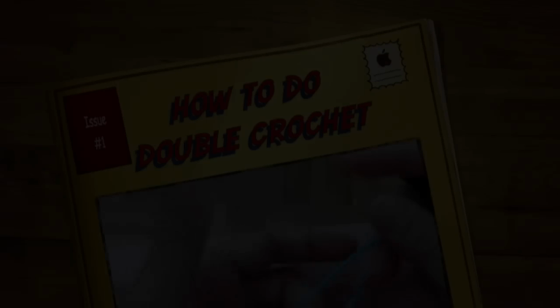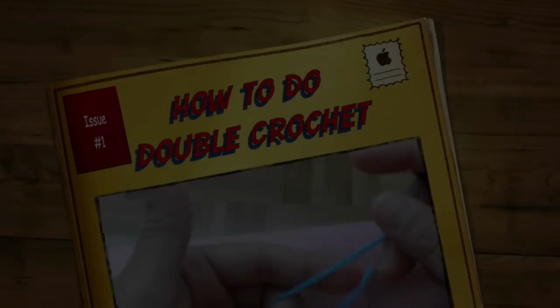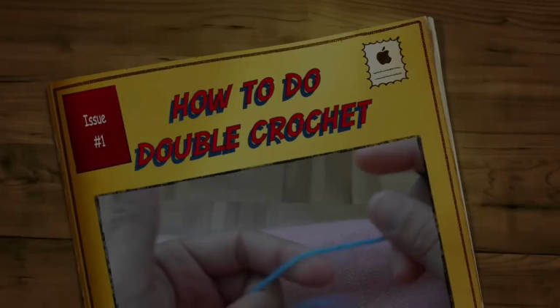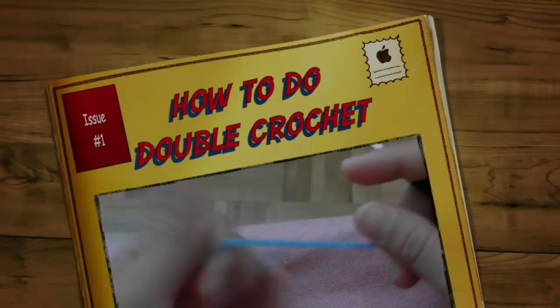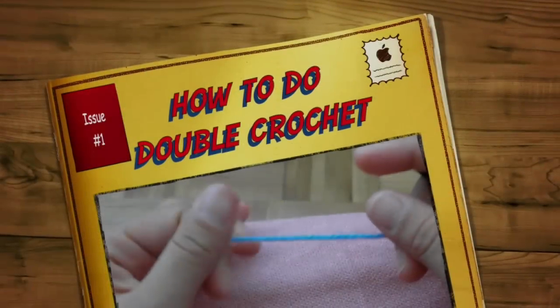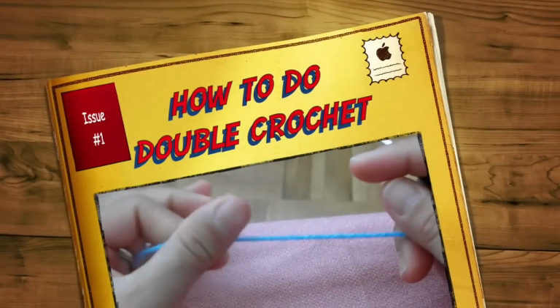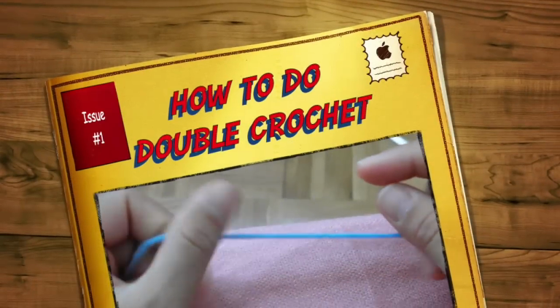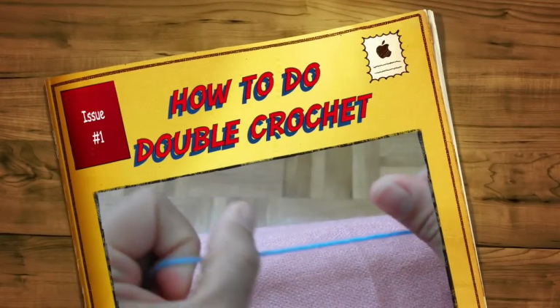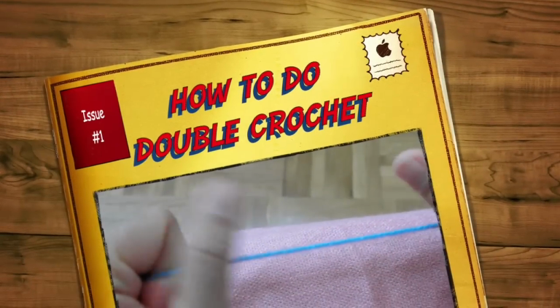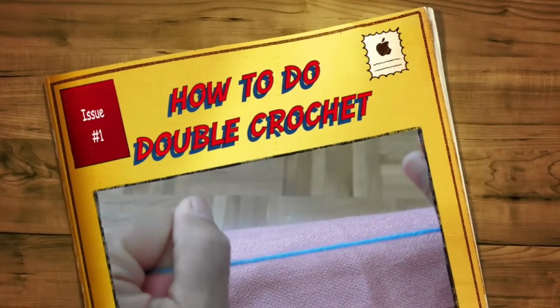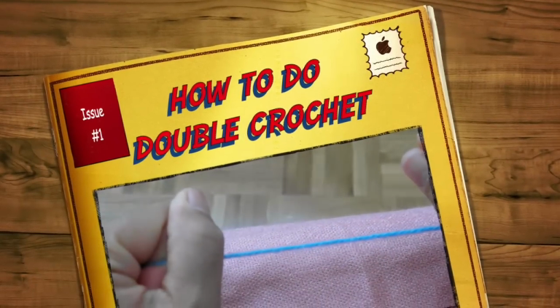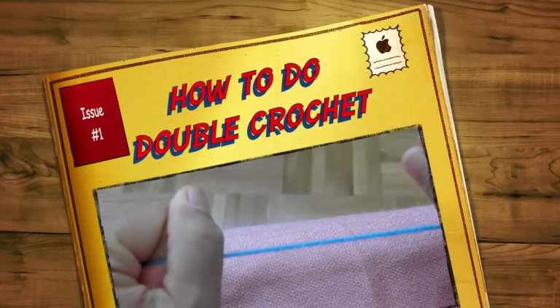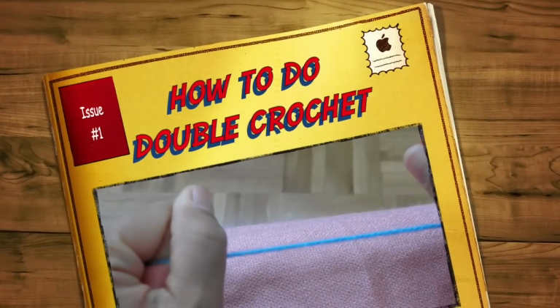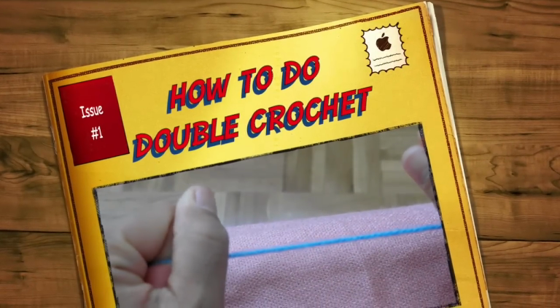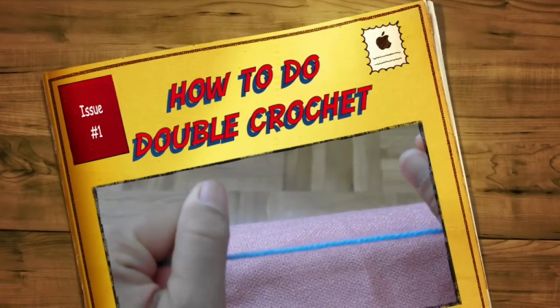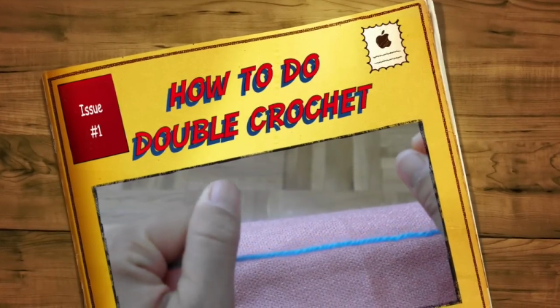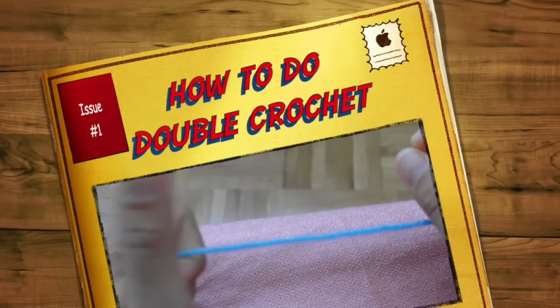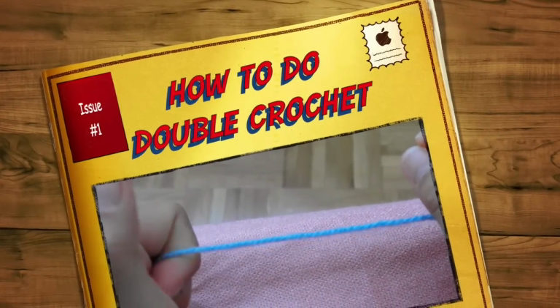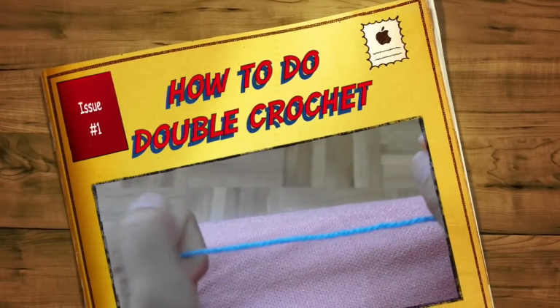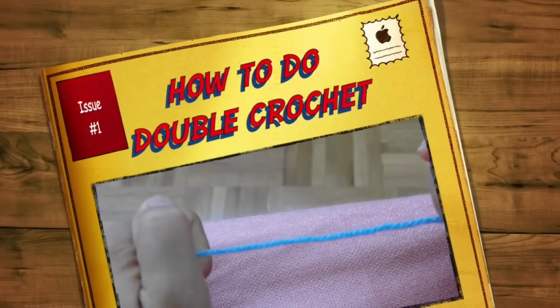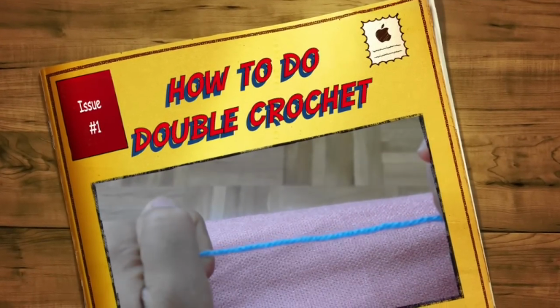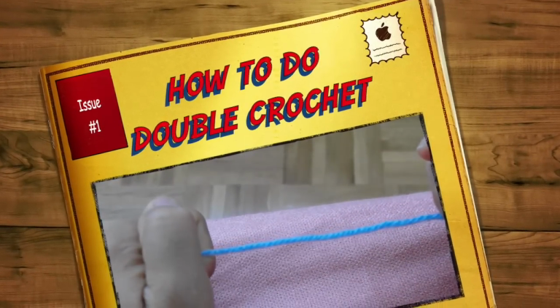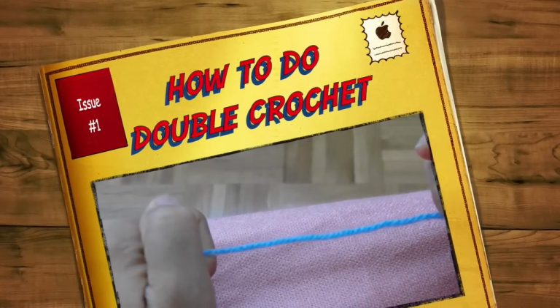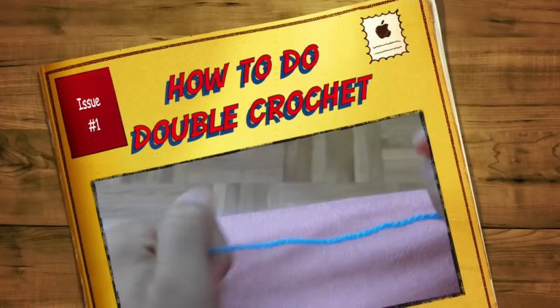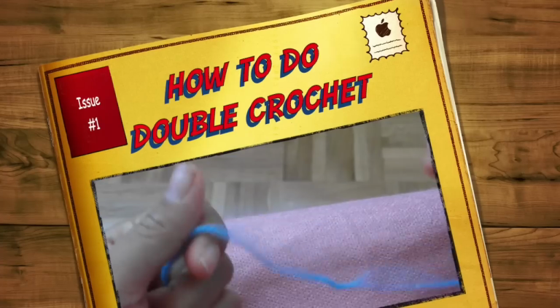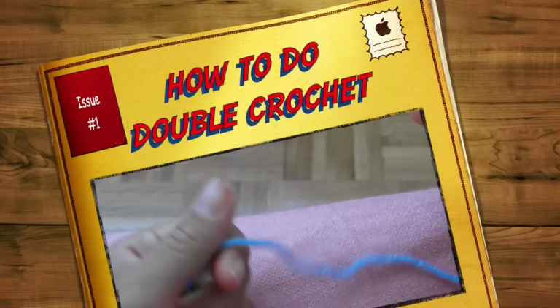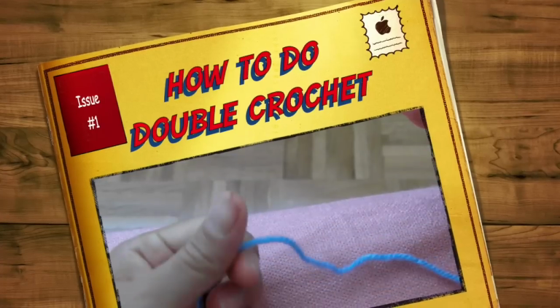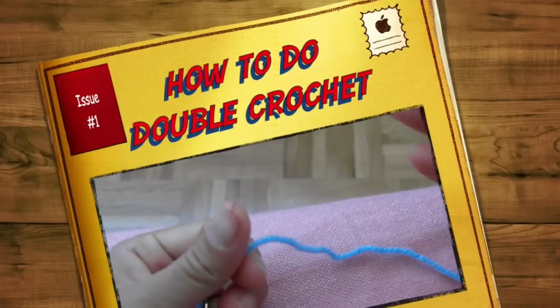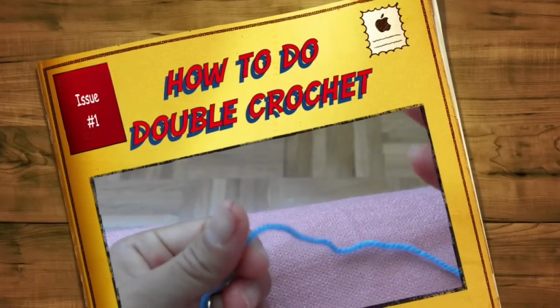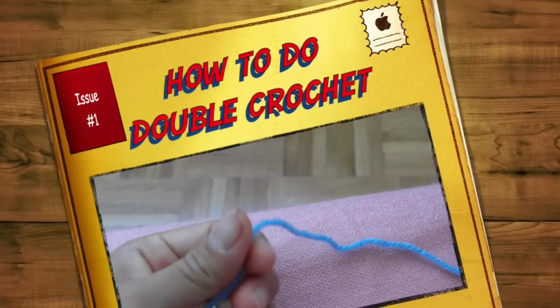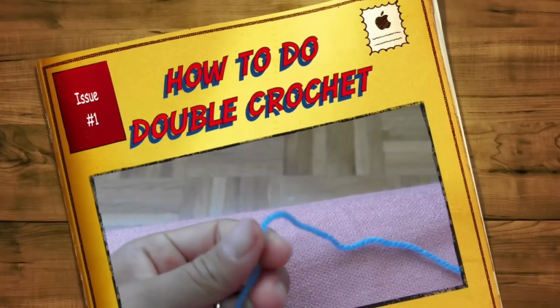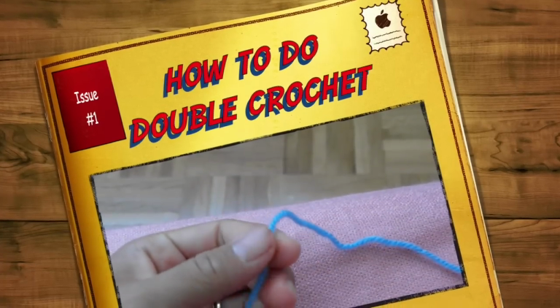Double crochet. Half double crochet is different from double crochet.